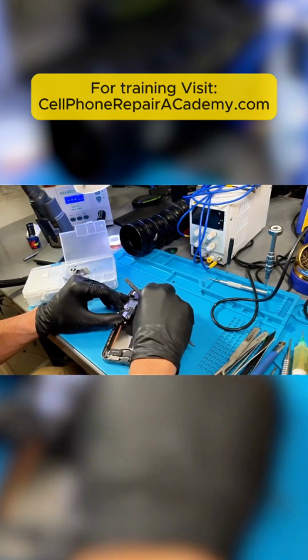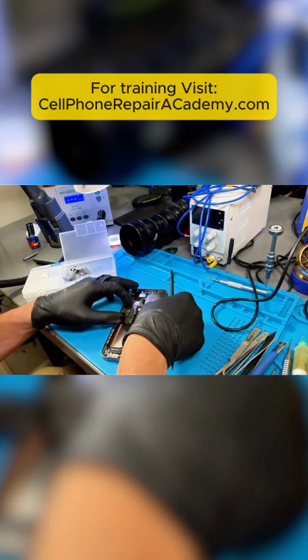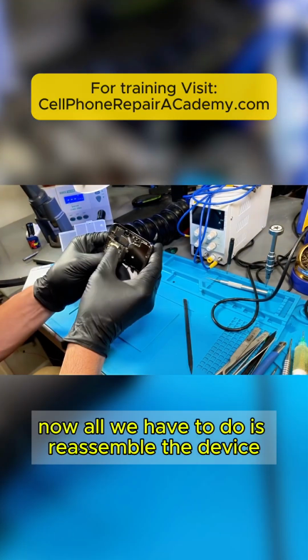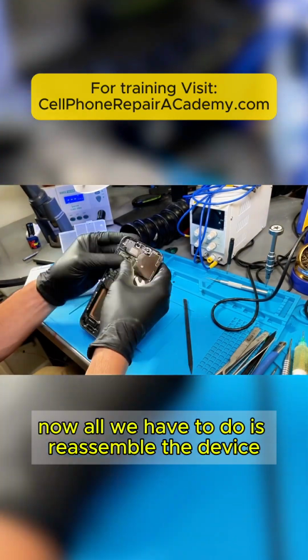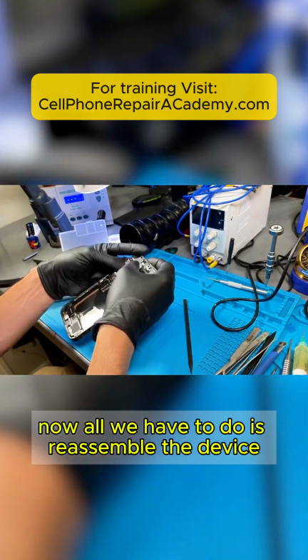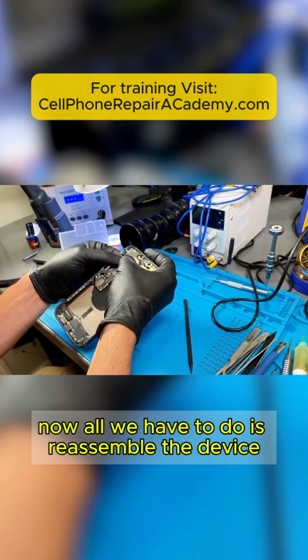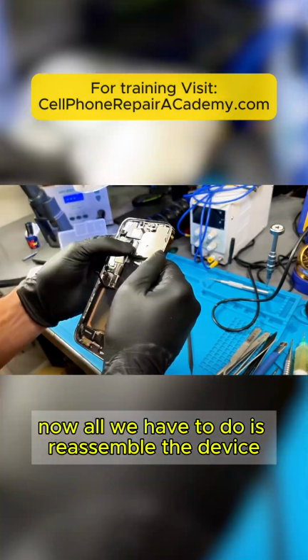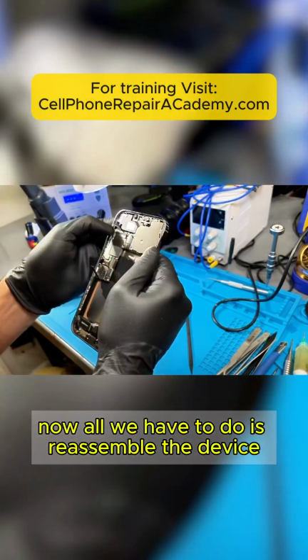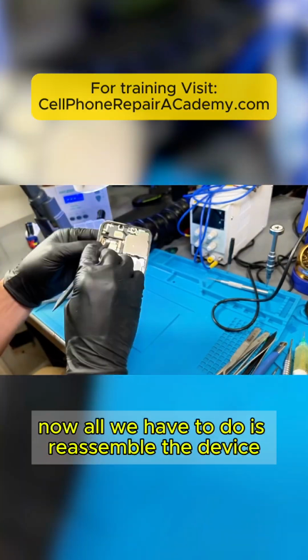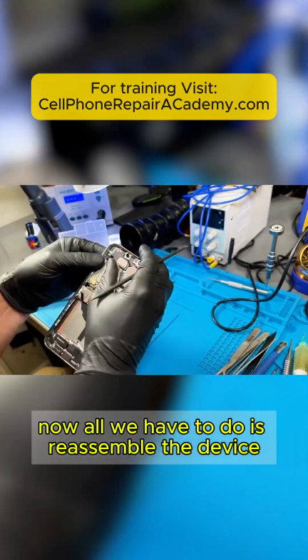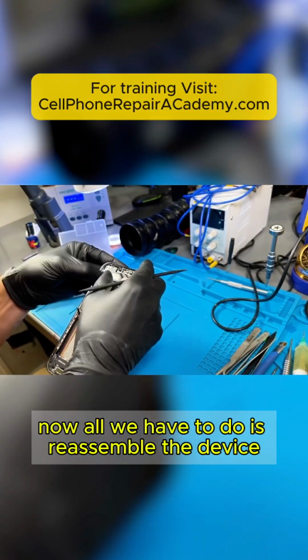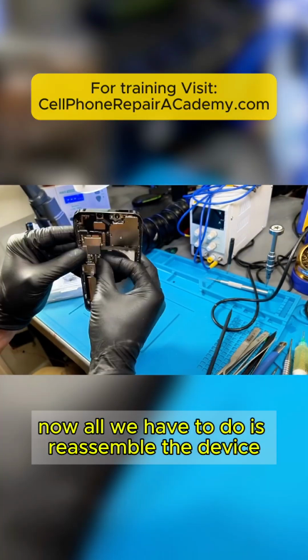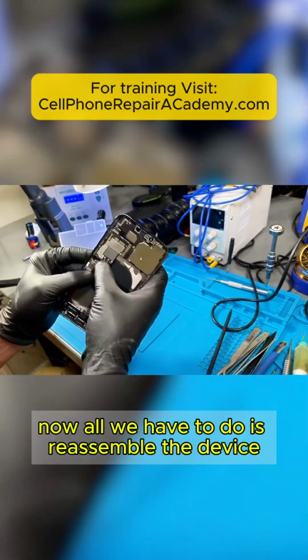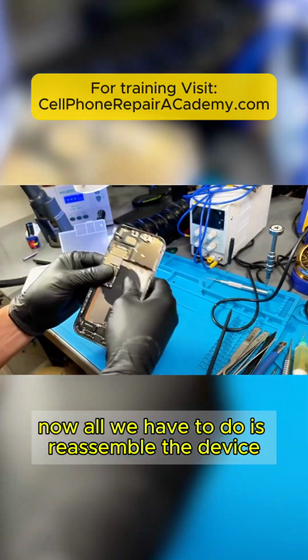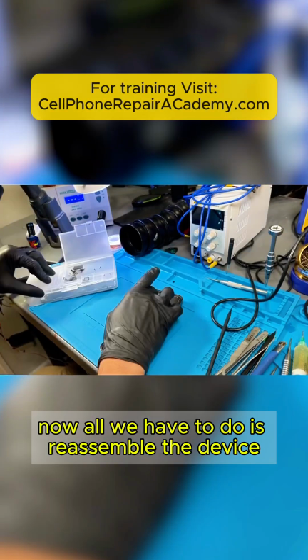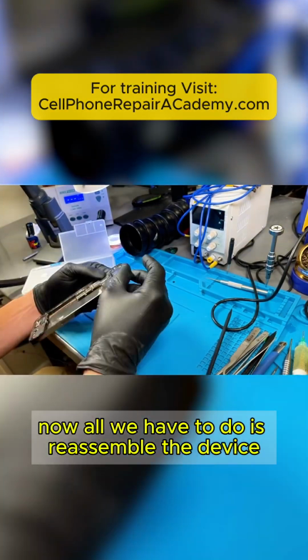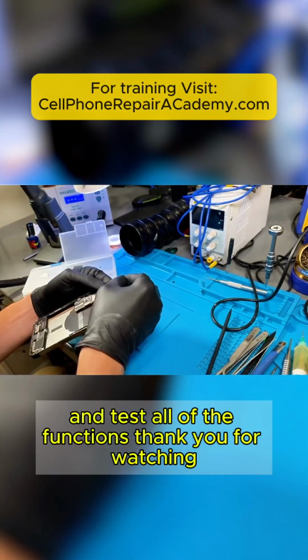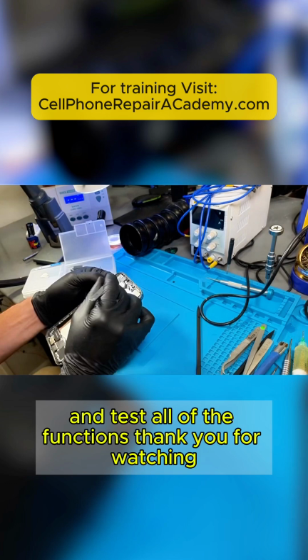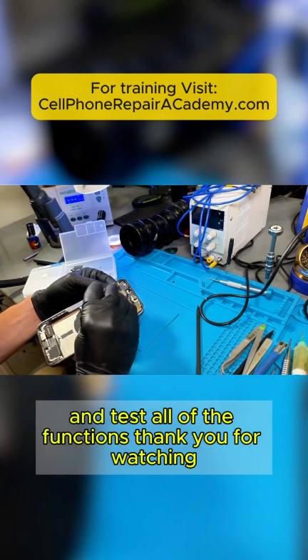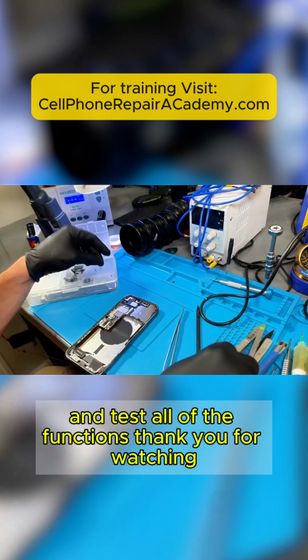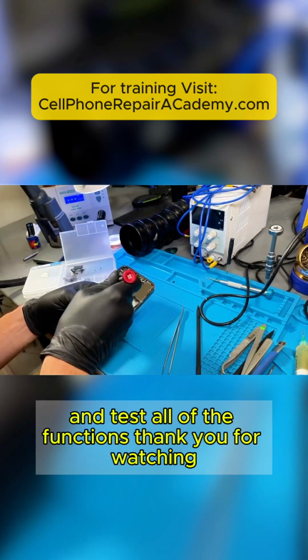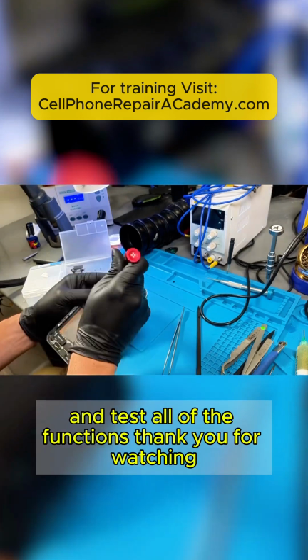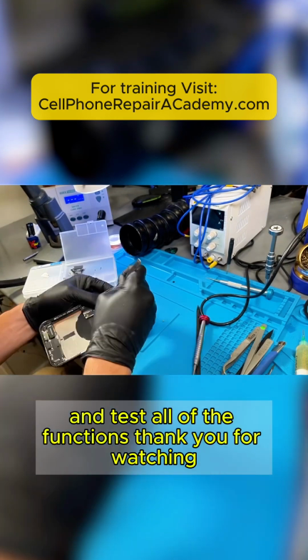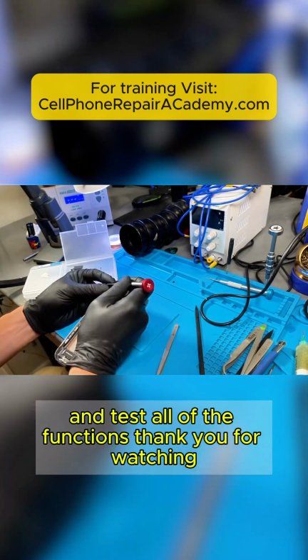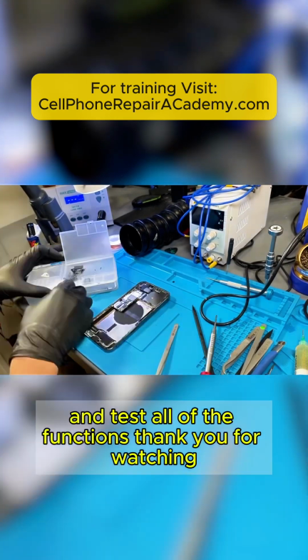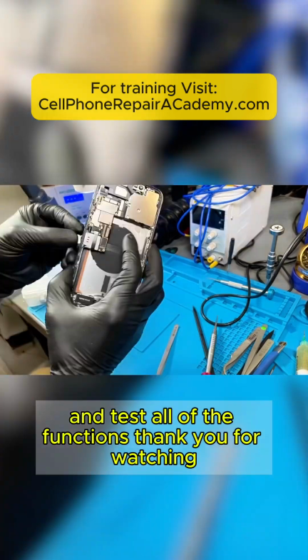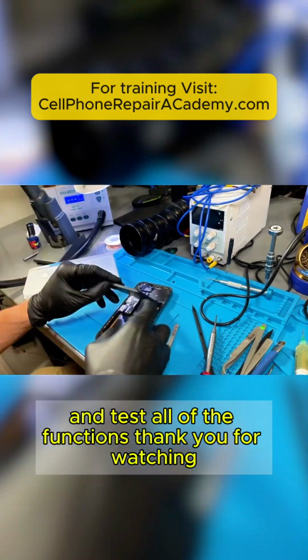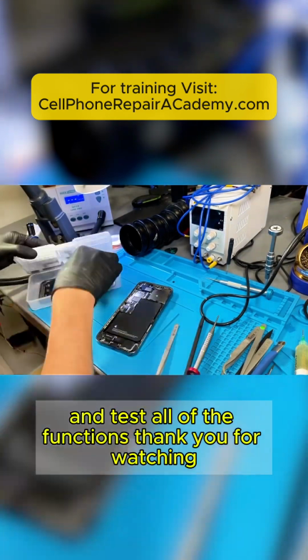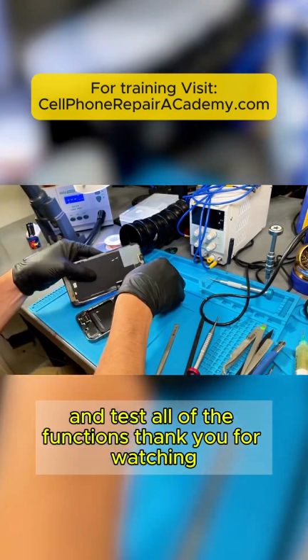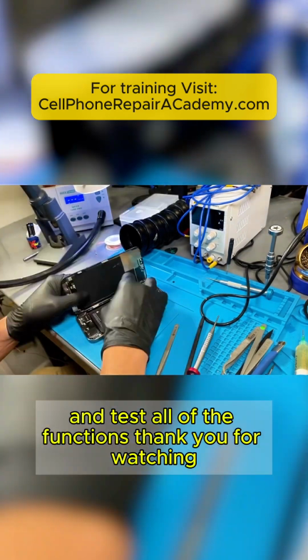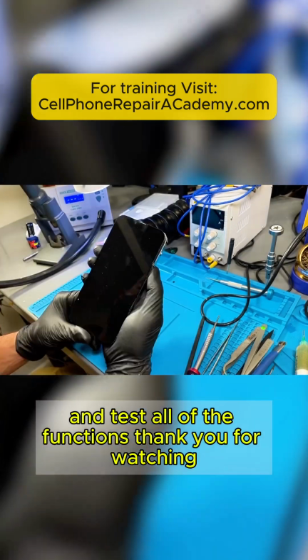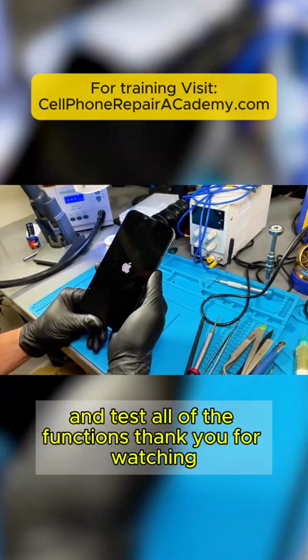Now all we have to do is reassemble the device and test all of the functions. Thank you for watching.